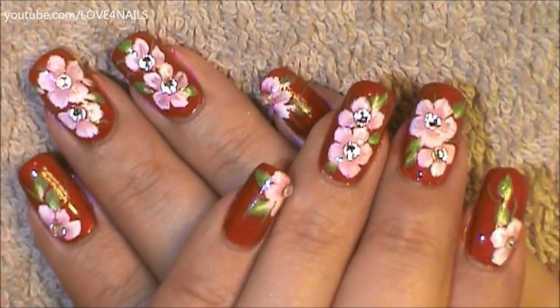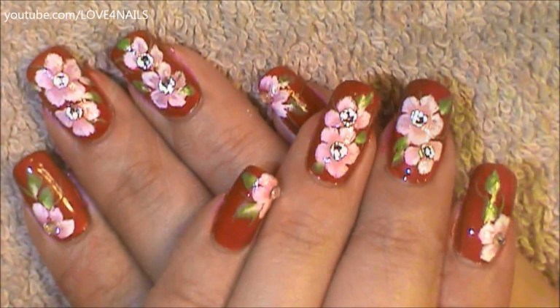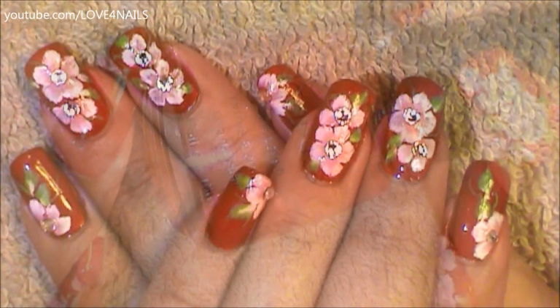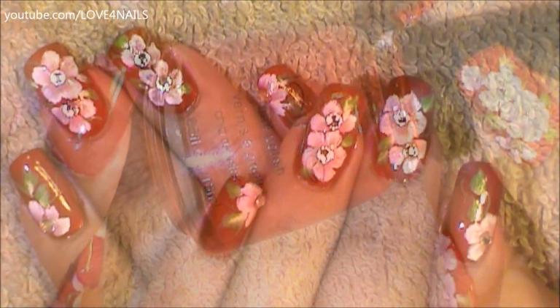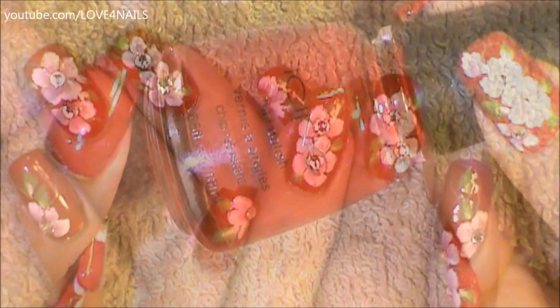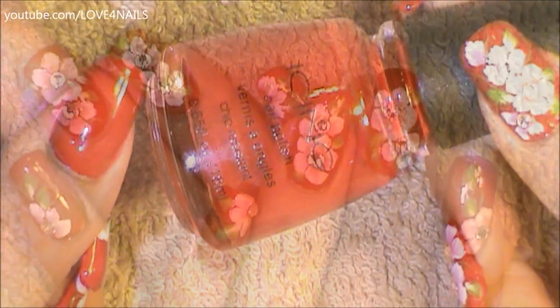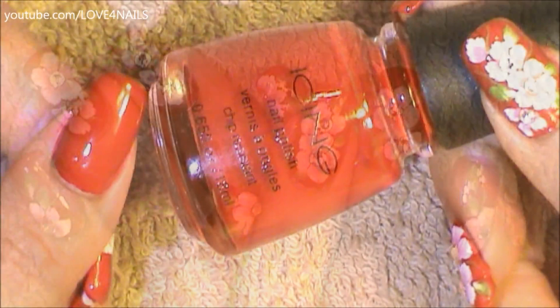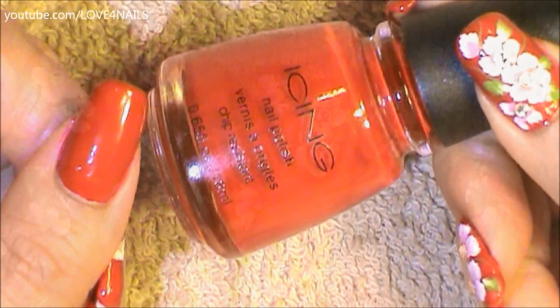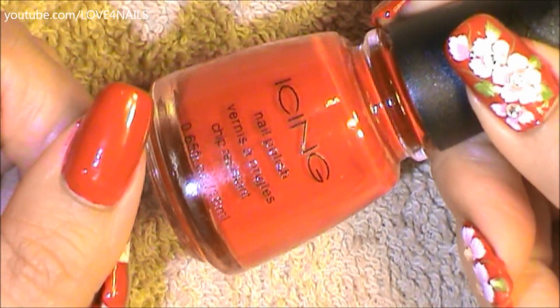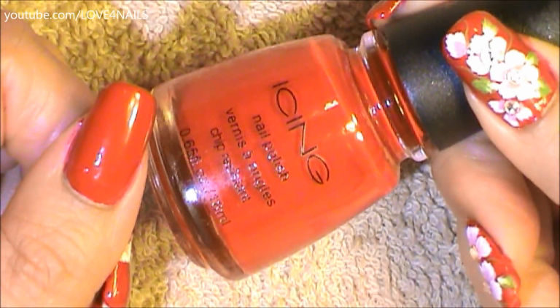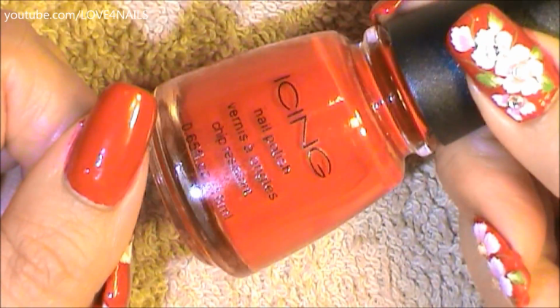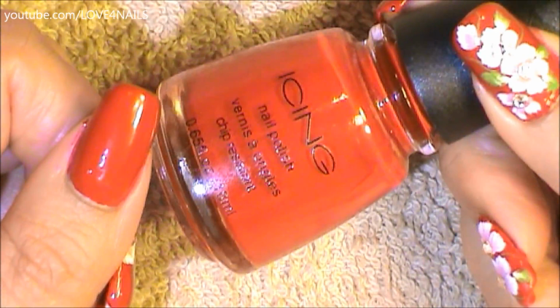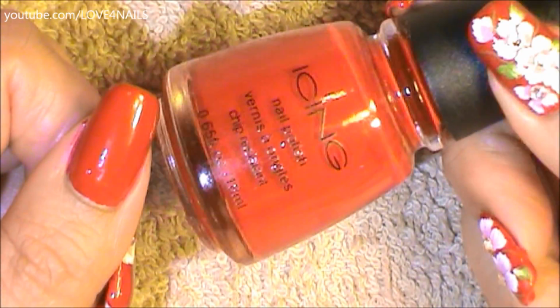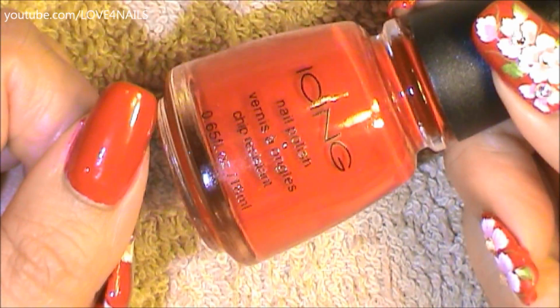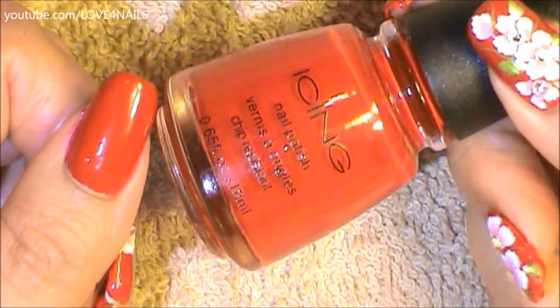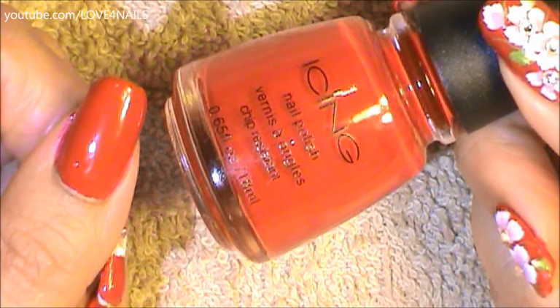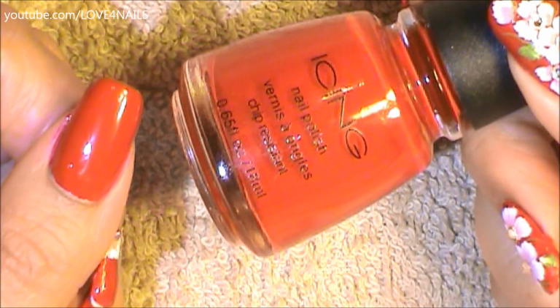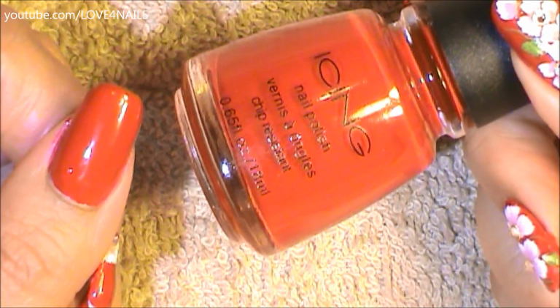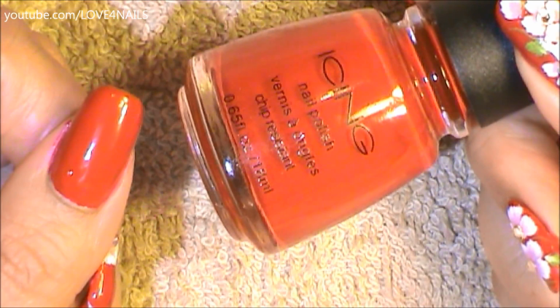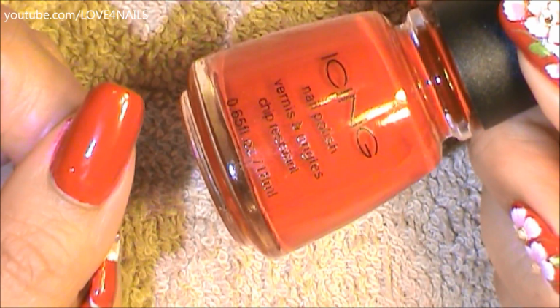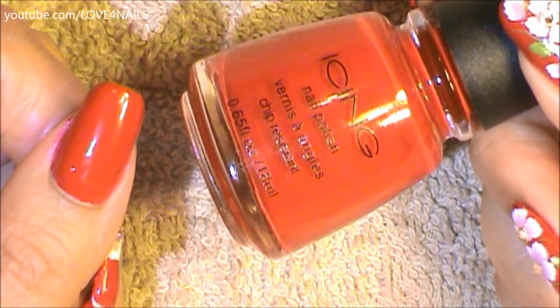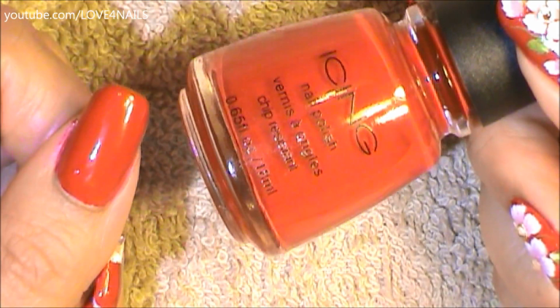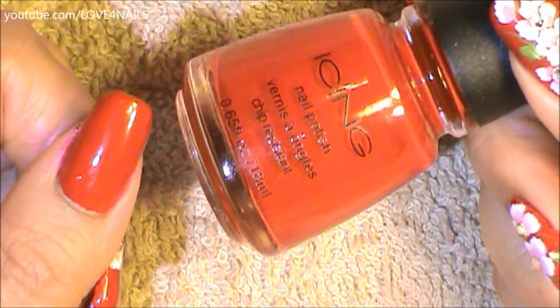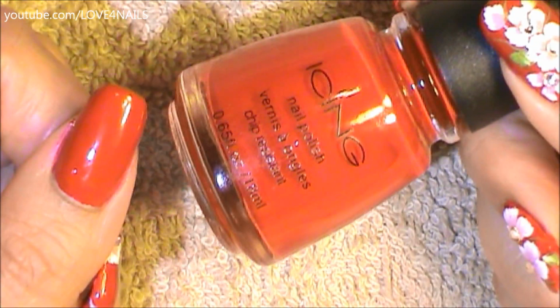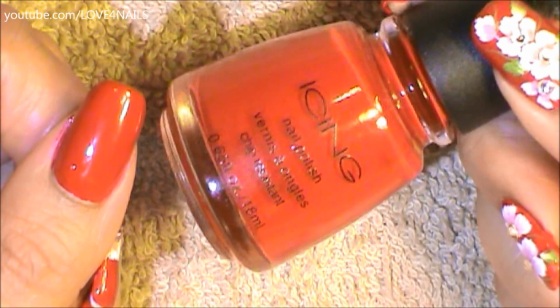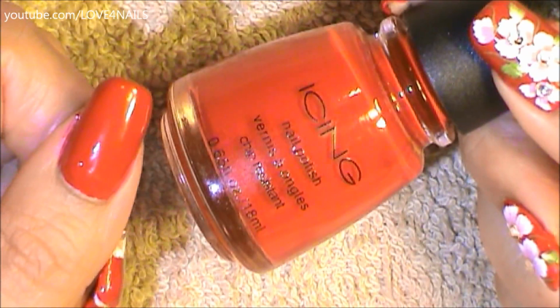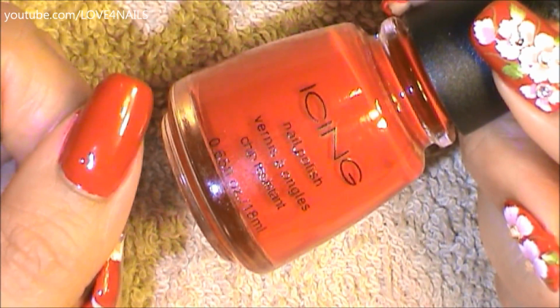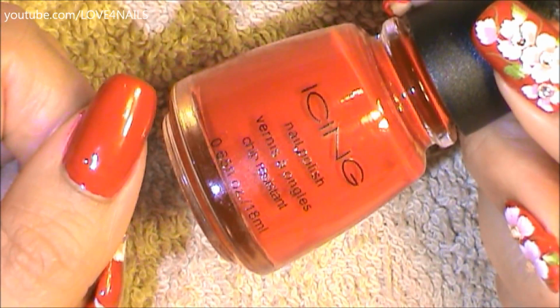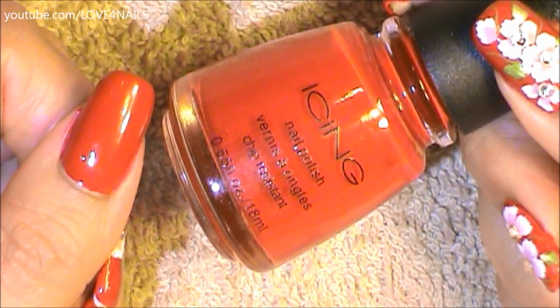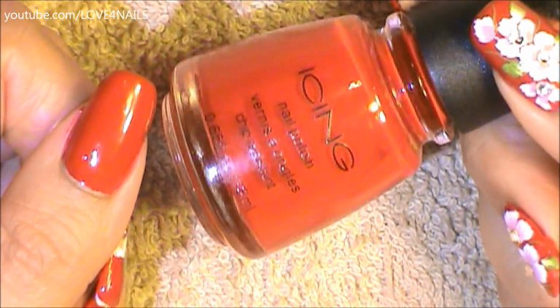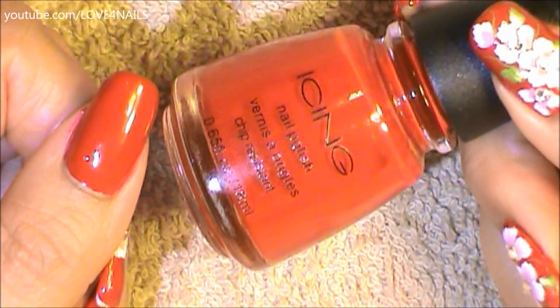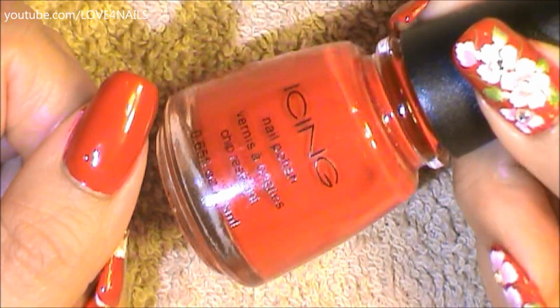The first thing I did is I applied this red nail polish color by Icing over my entire nail. It's called Glitz and Glam.